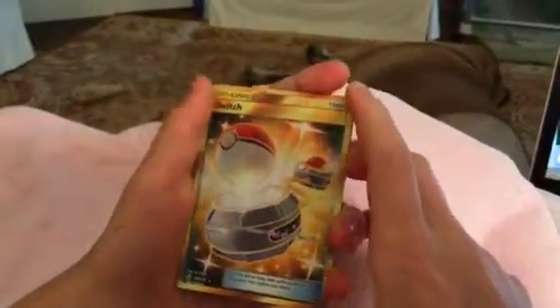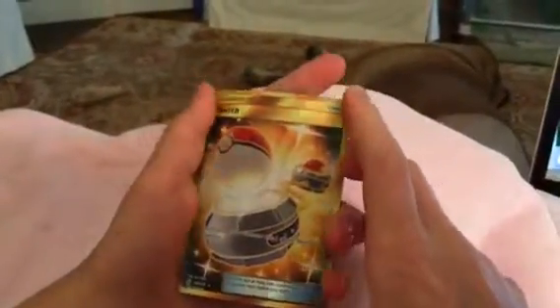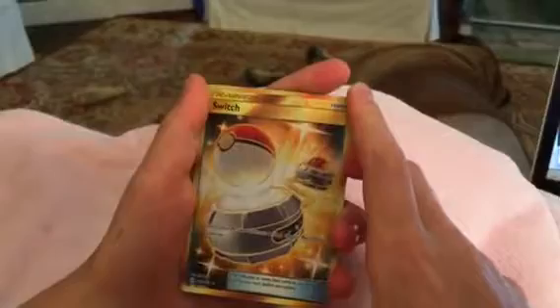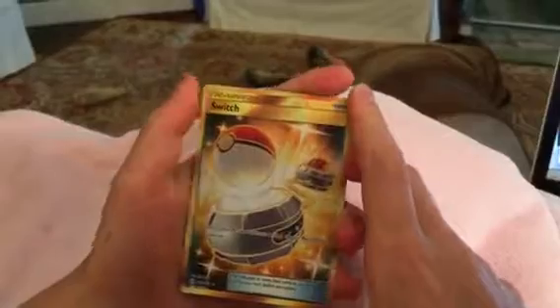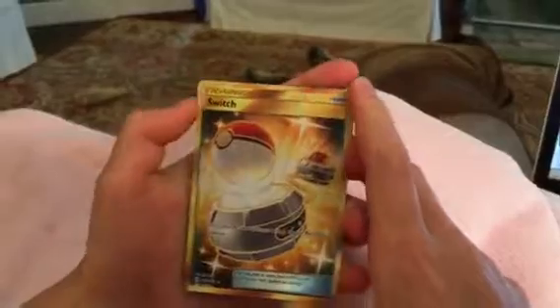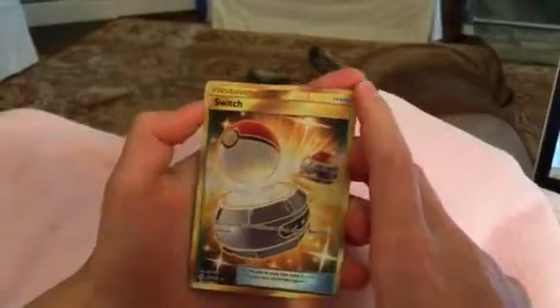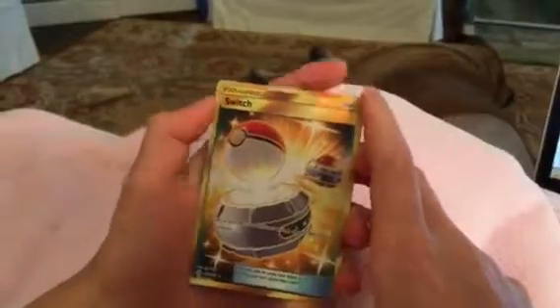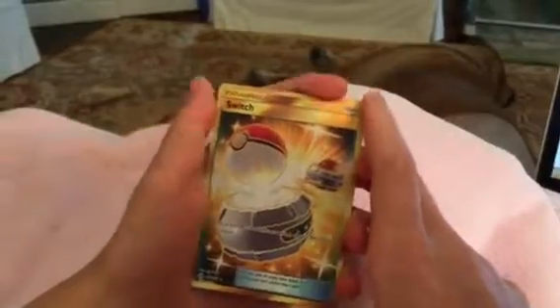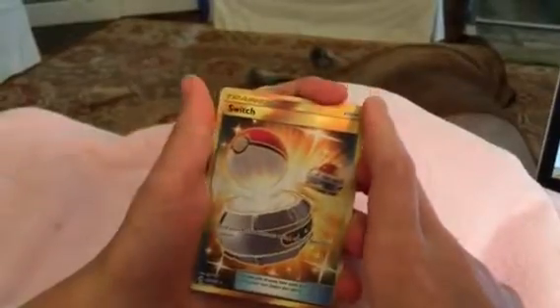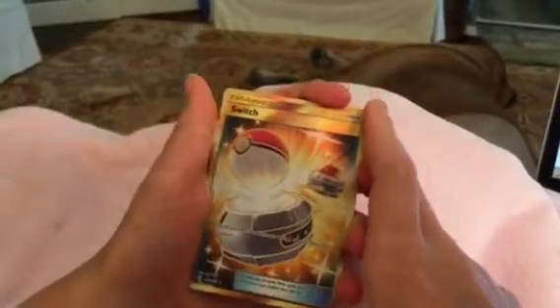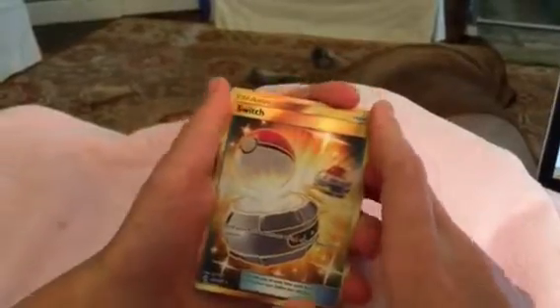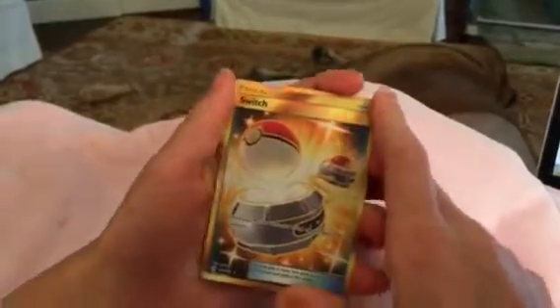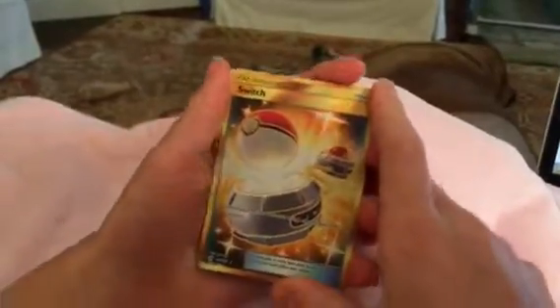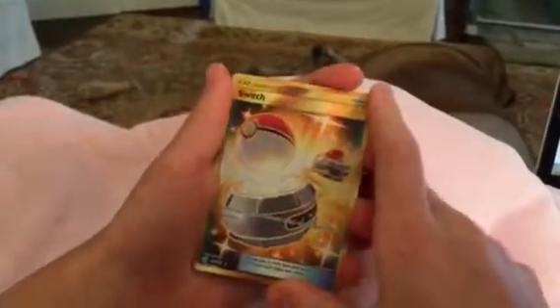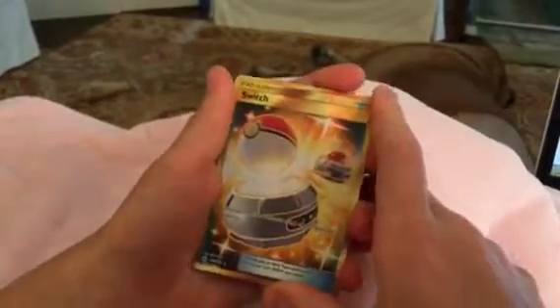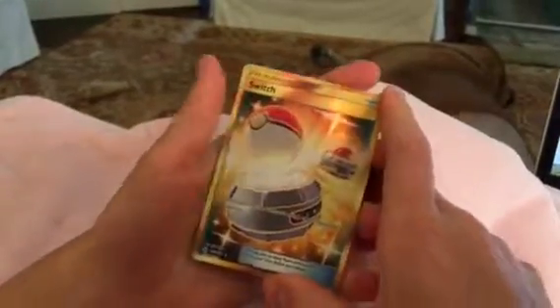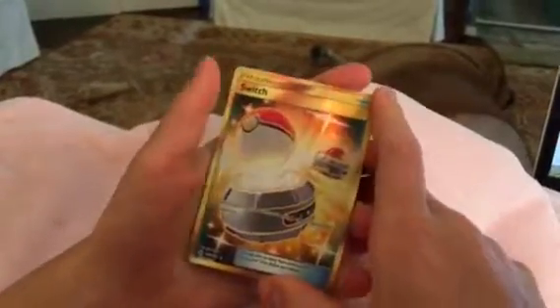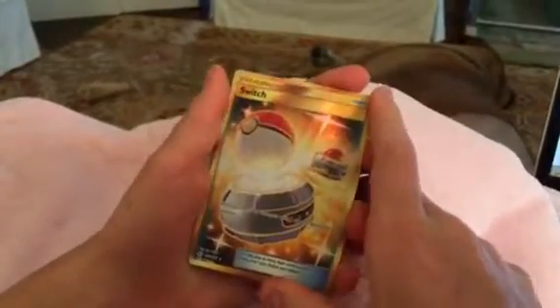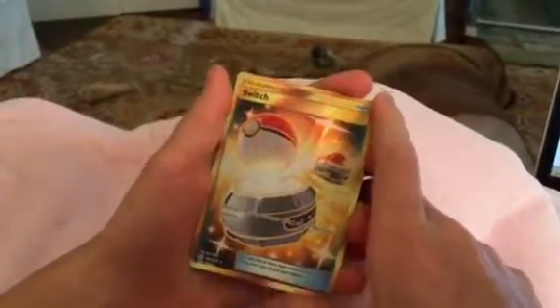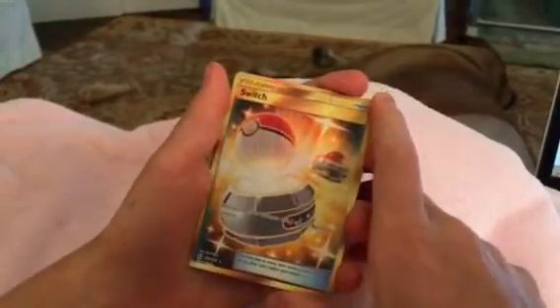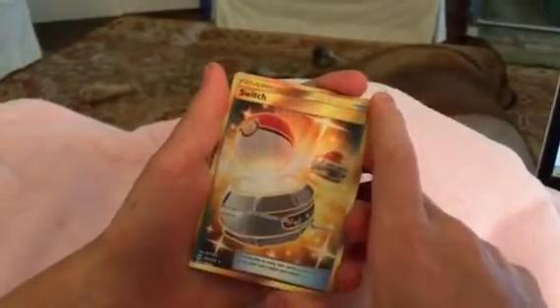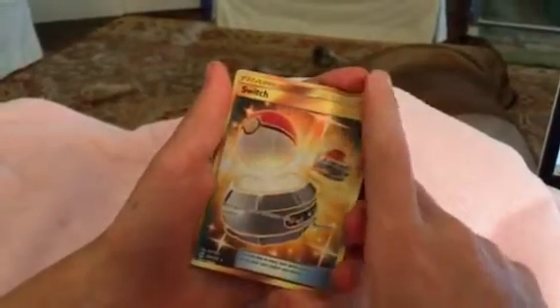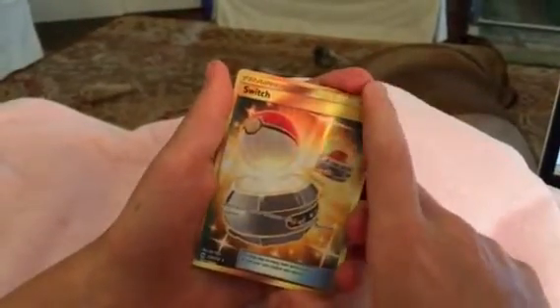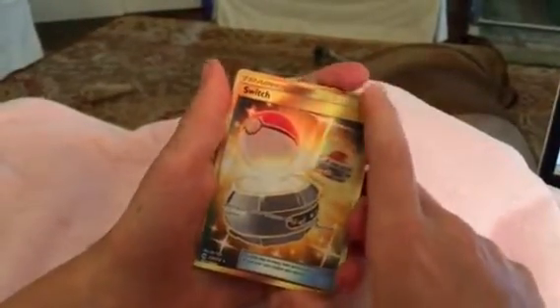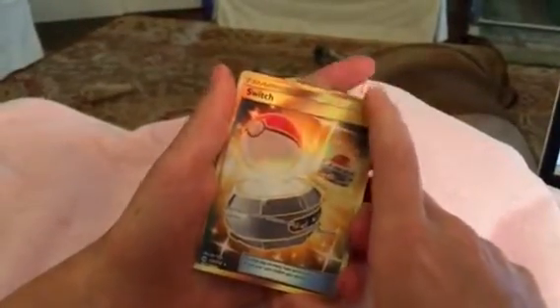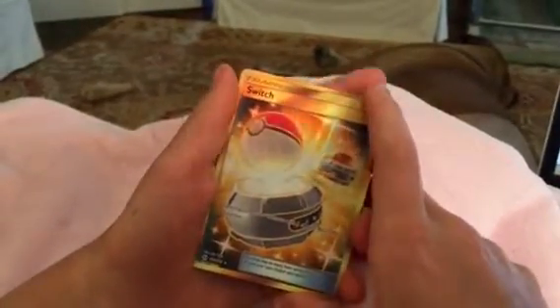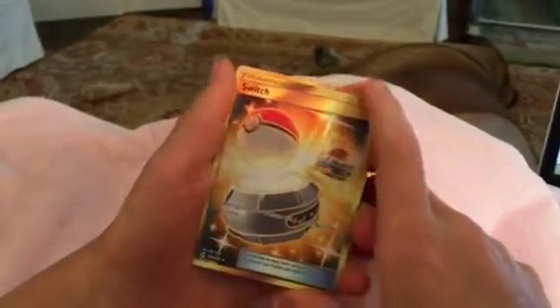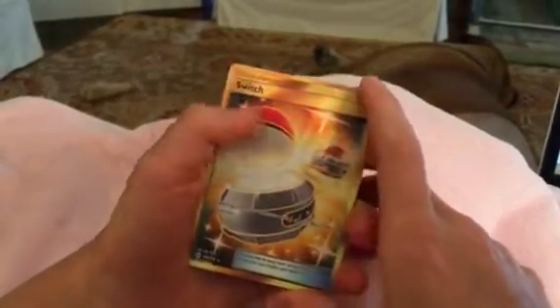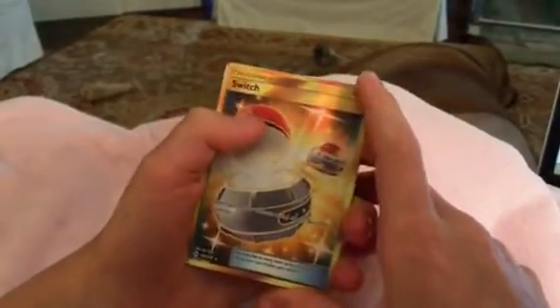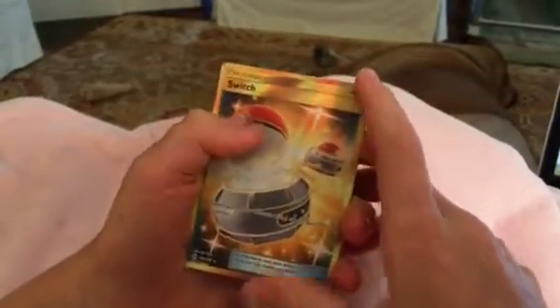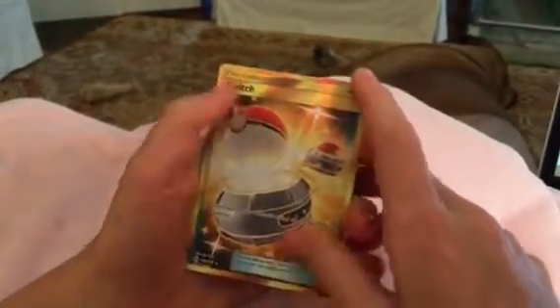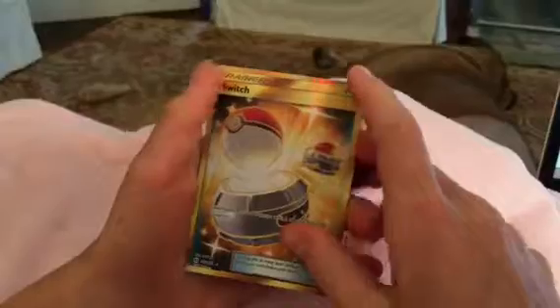First up is Switch, Secret Rare, 160 out of 149.